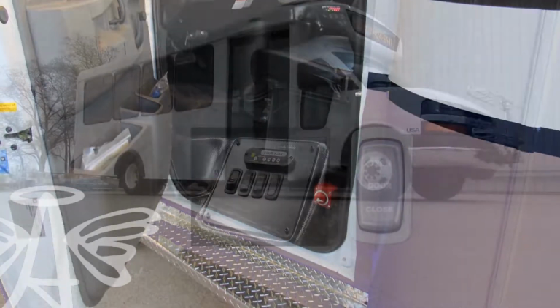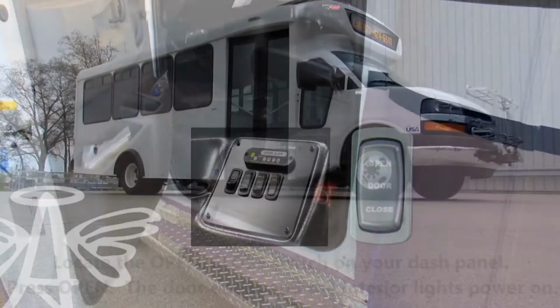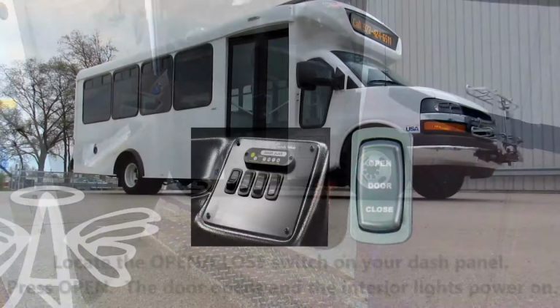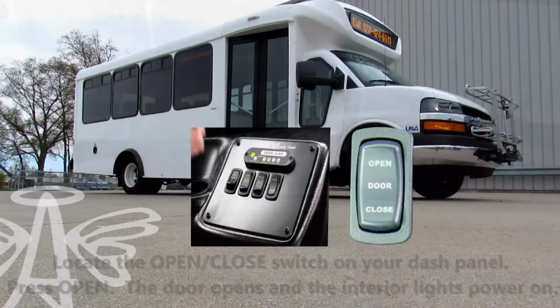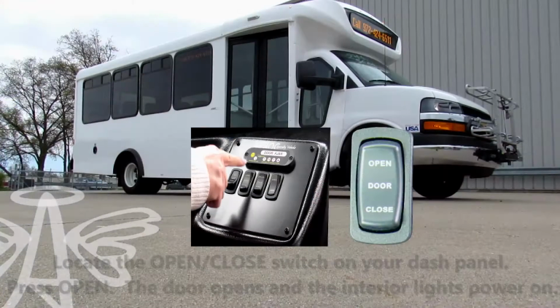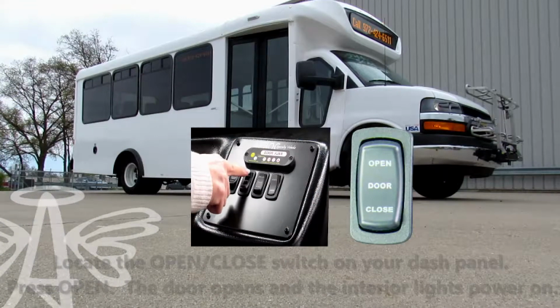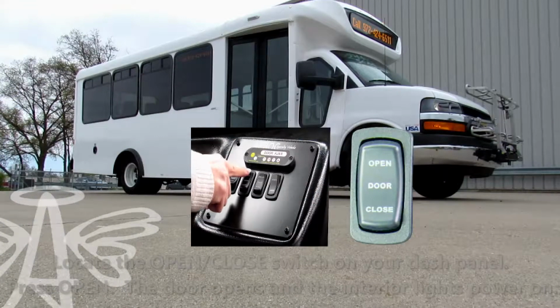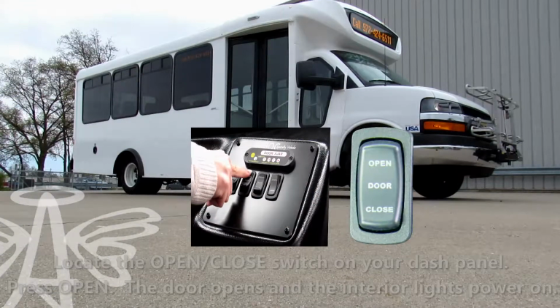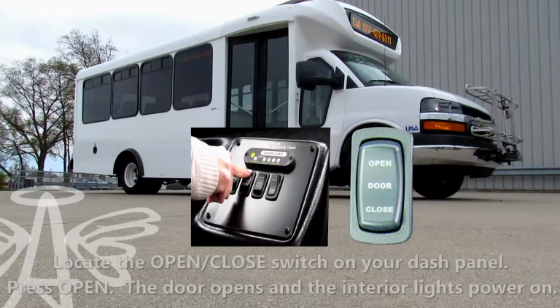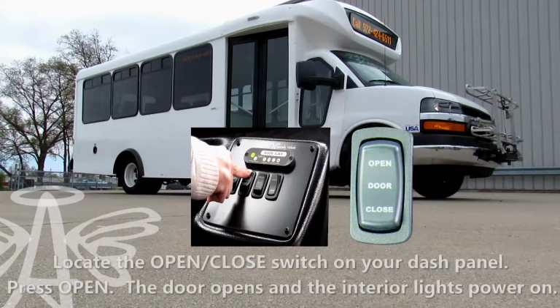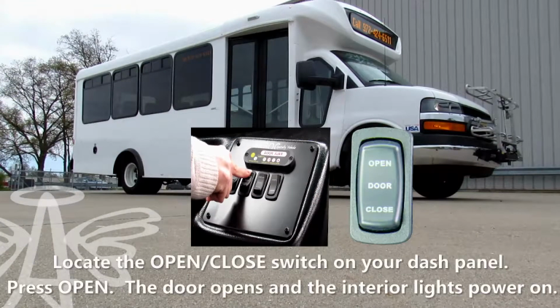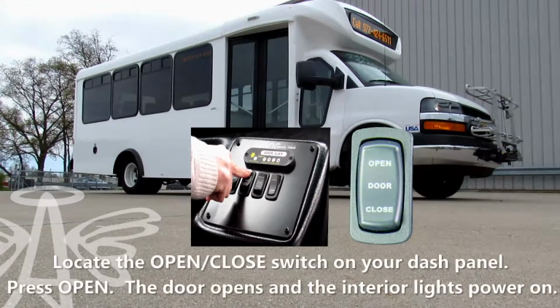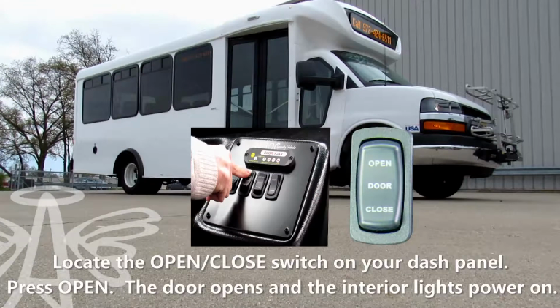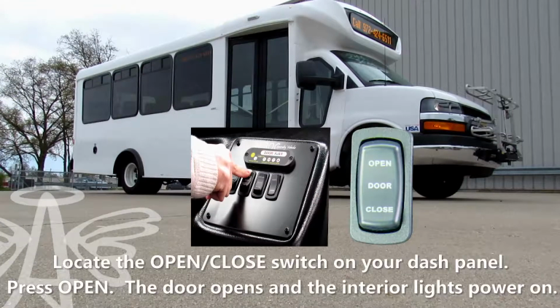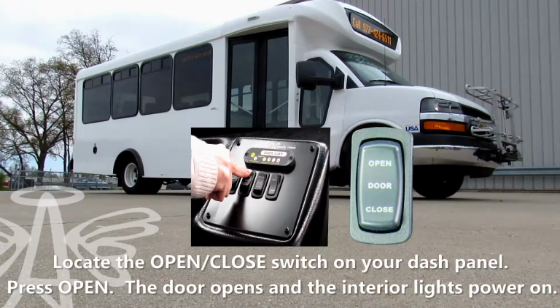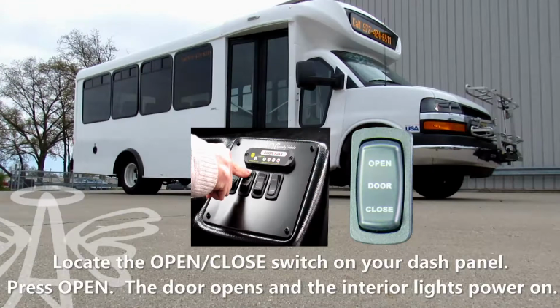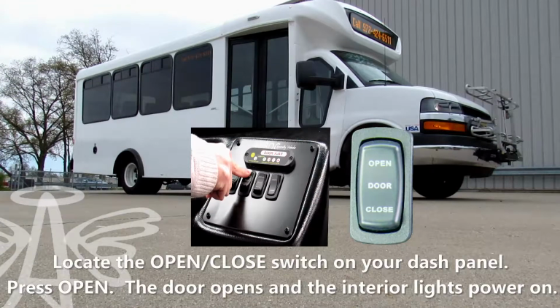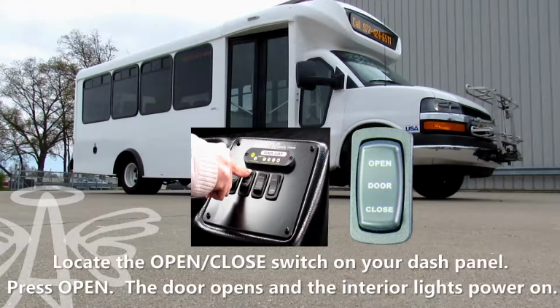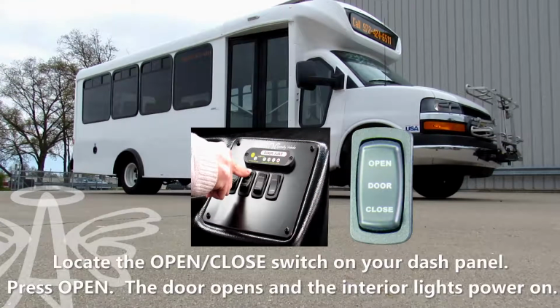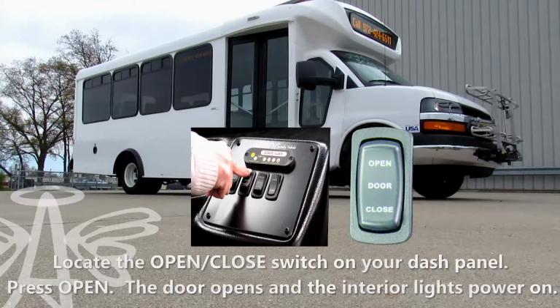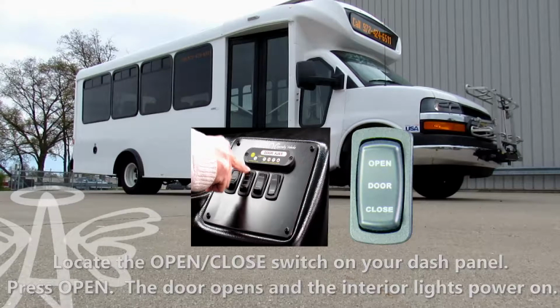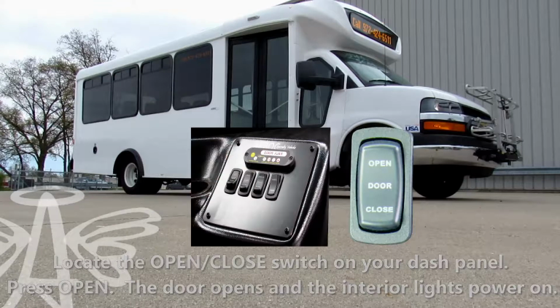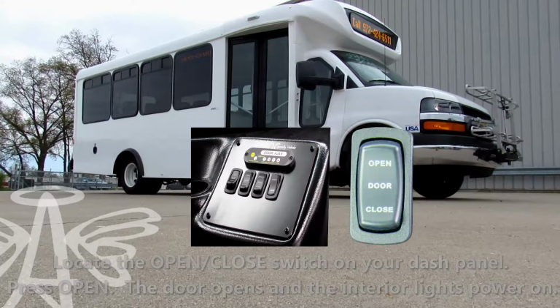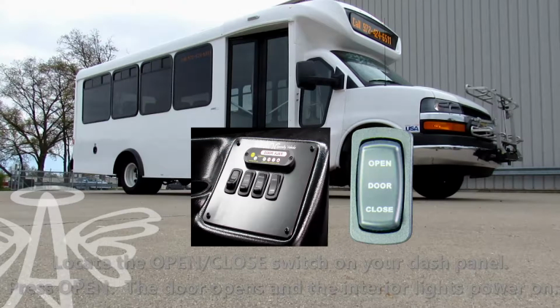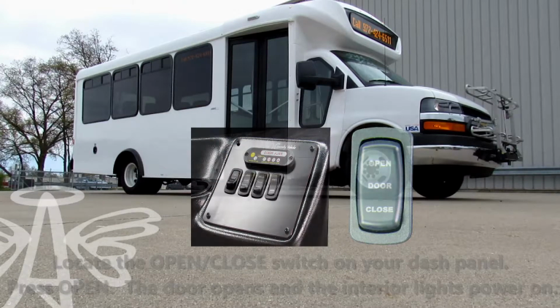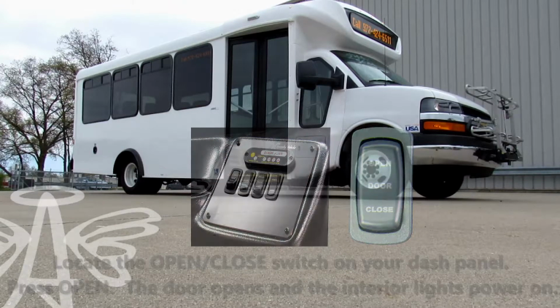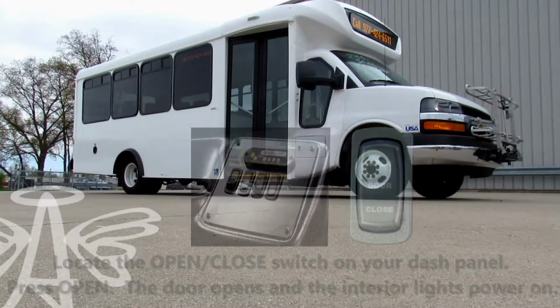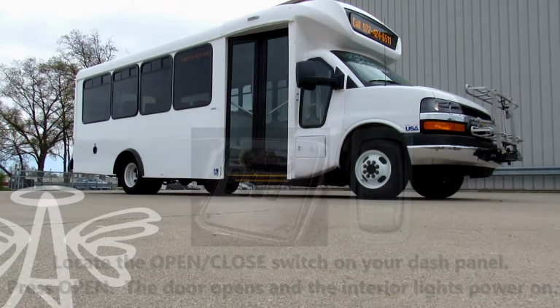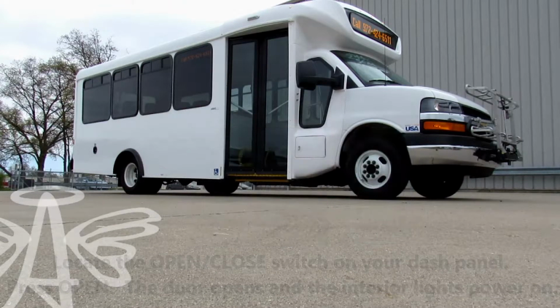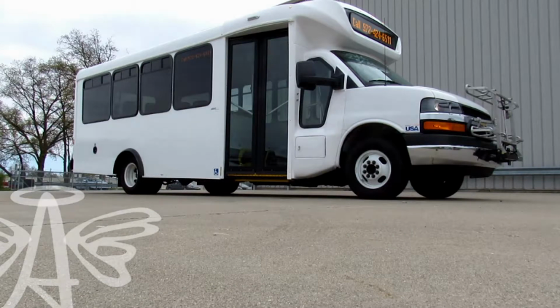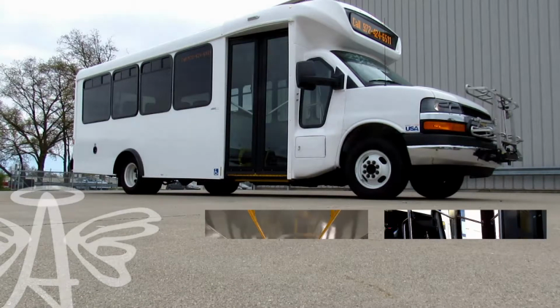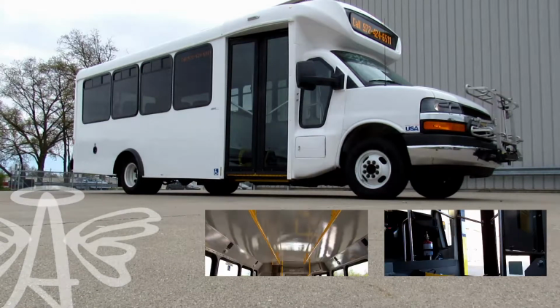To open the door, press the open switch on your dash panel. As the door opens, the interior lights power on.